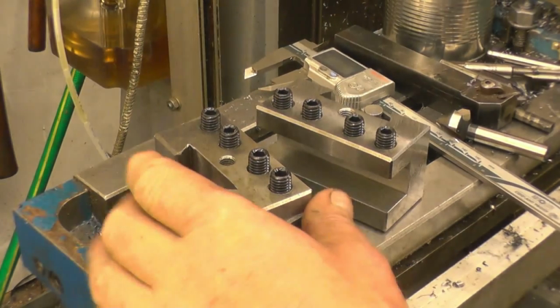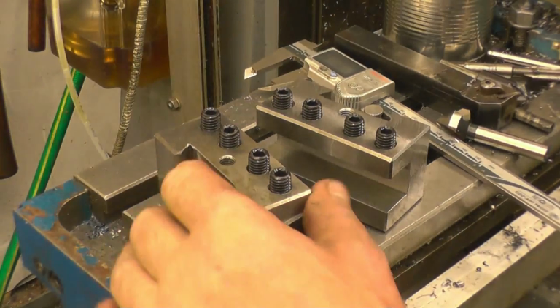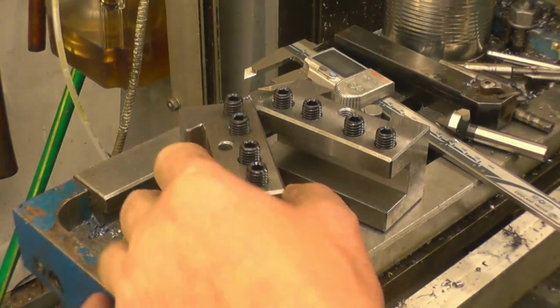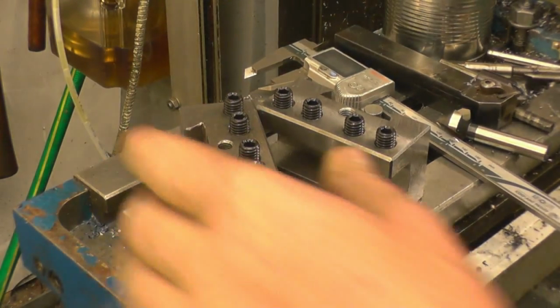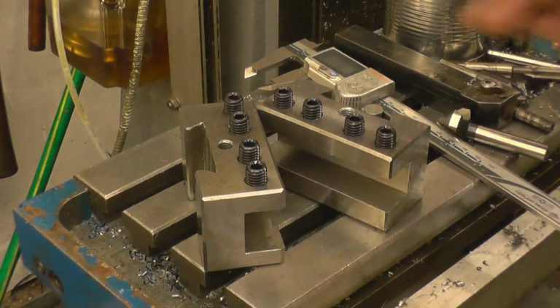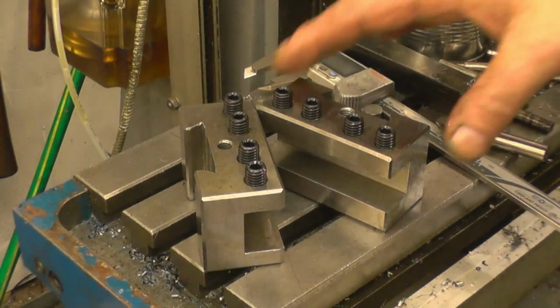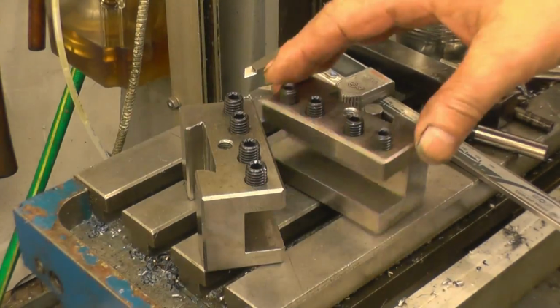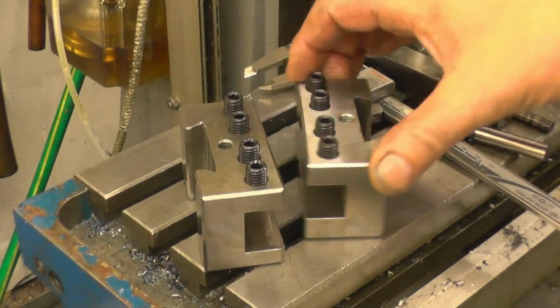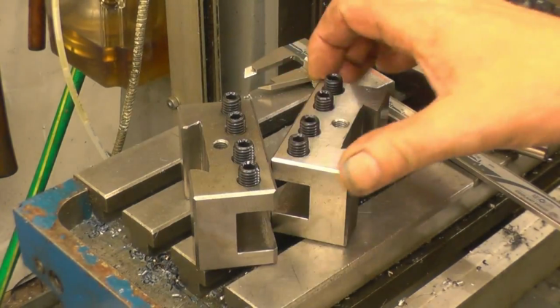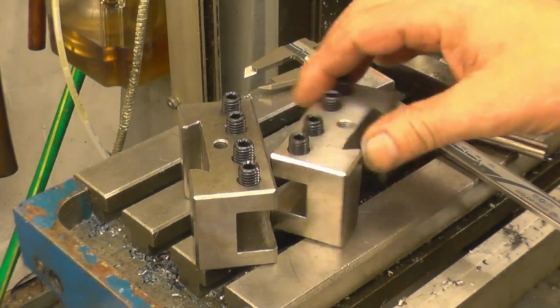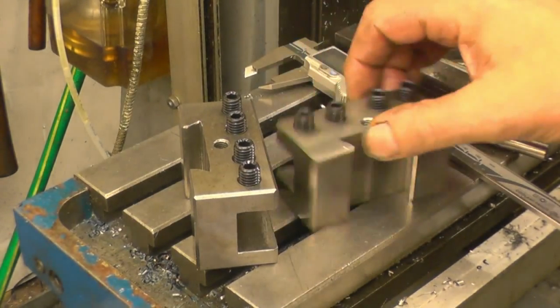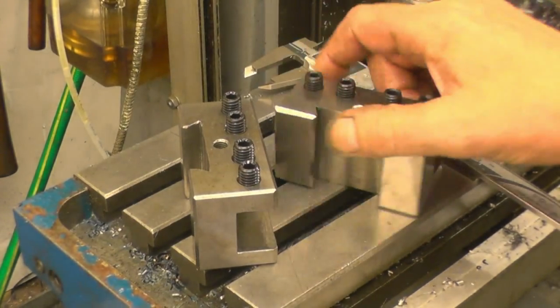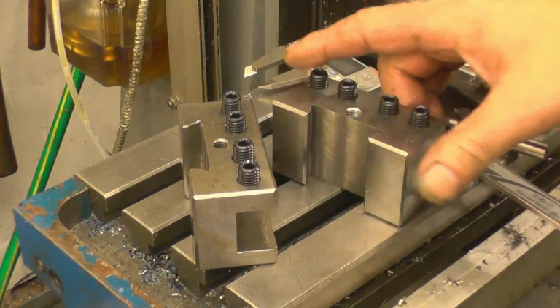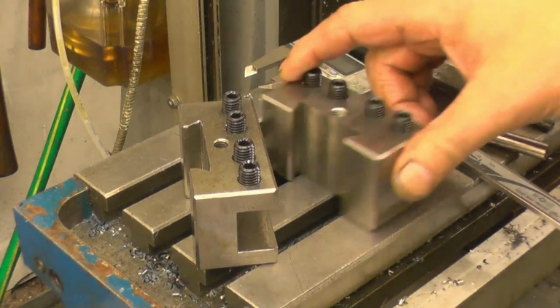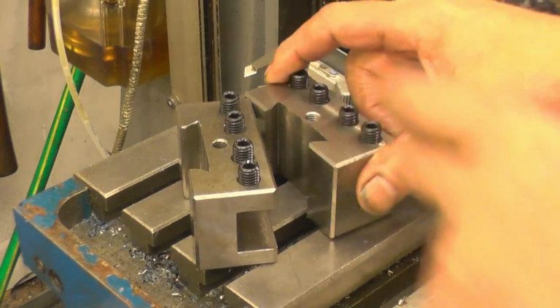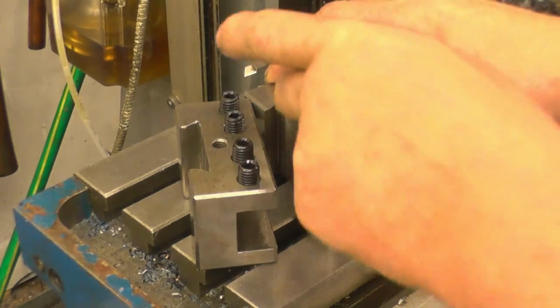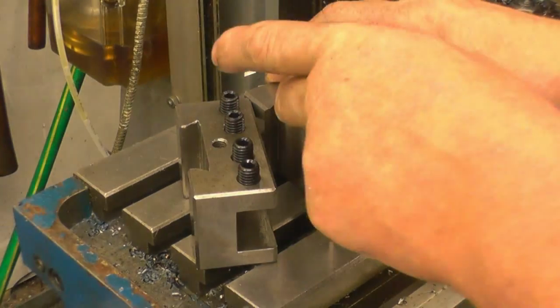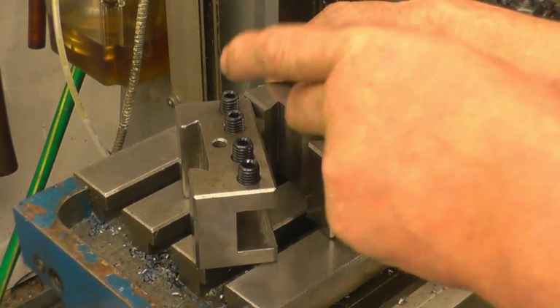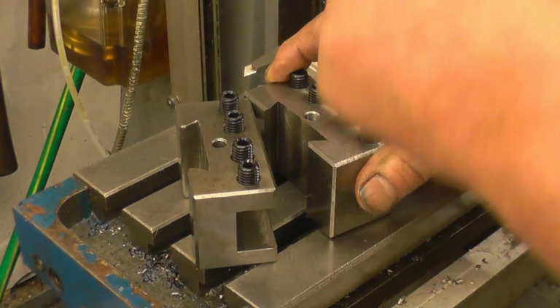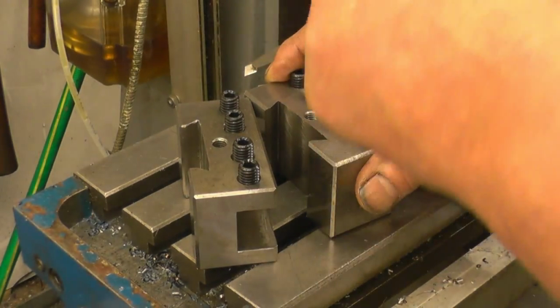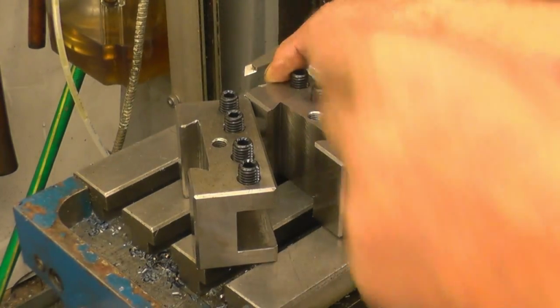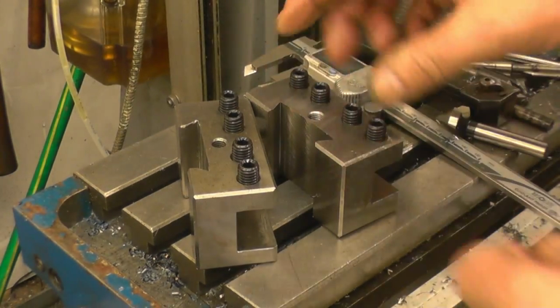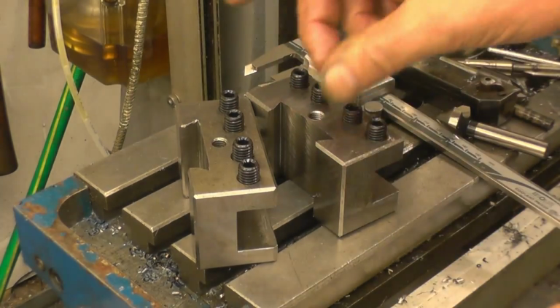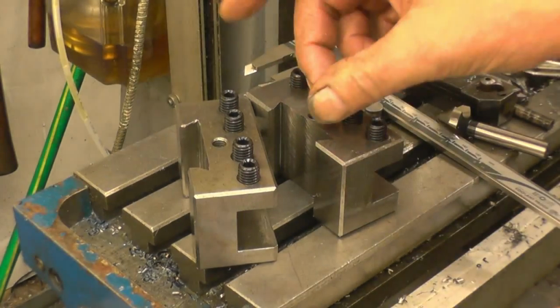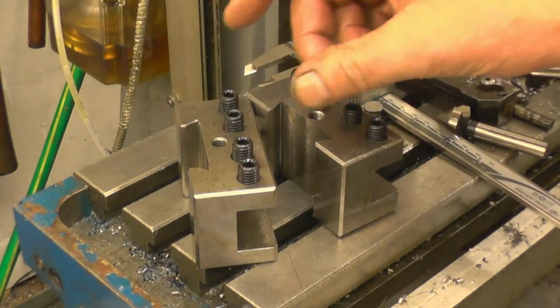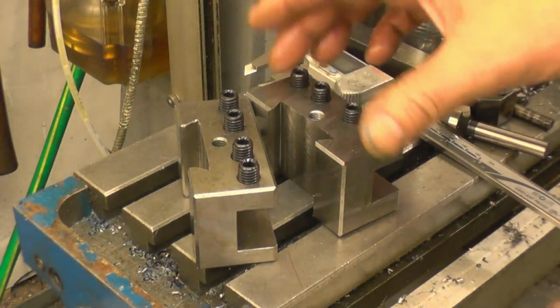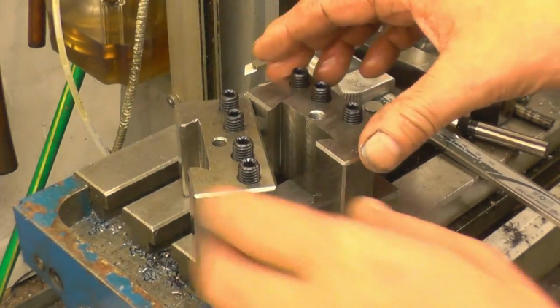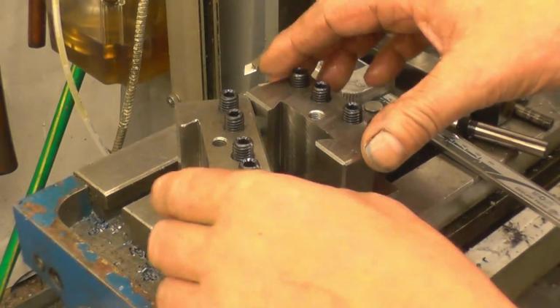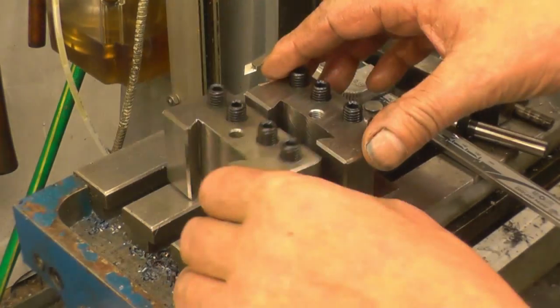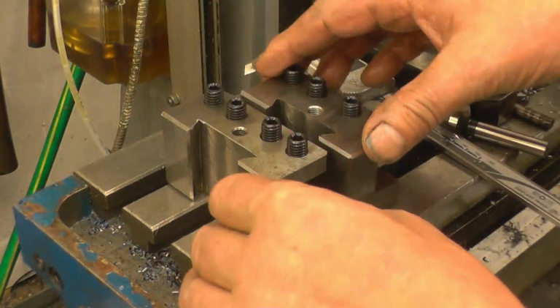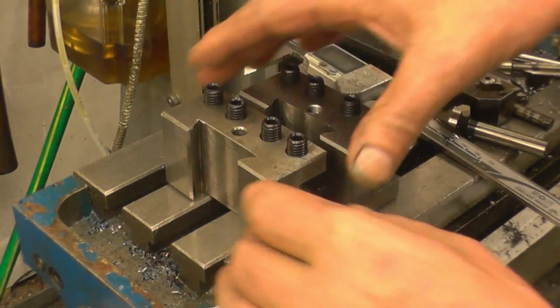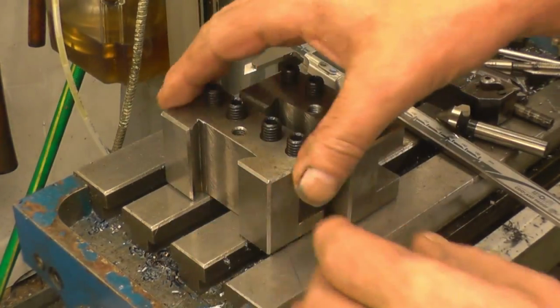That's the finished article — then I'll make a stud for there with a knurled nut on the top.